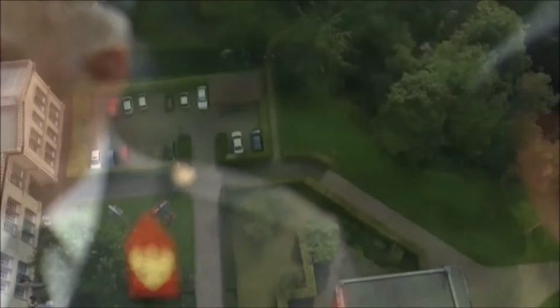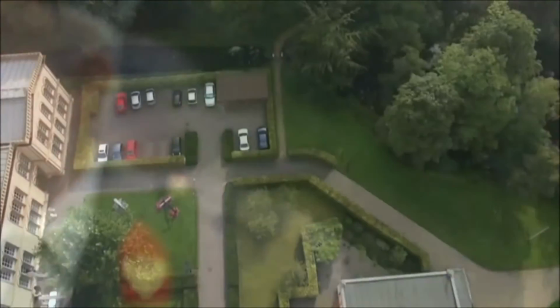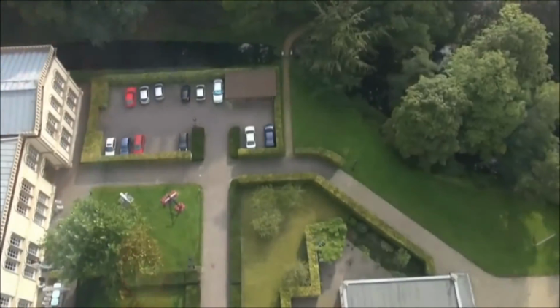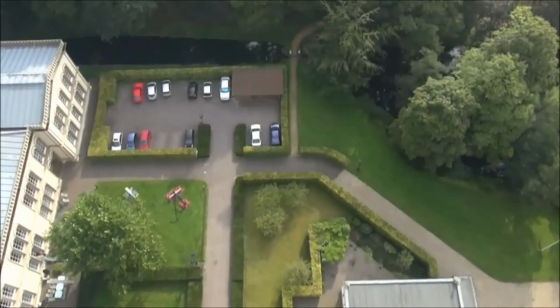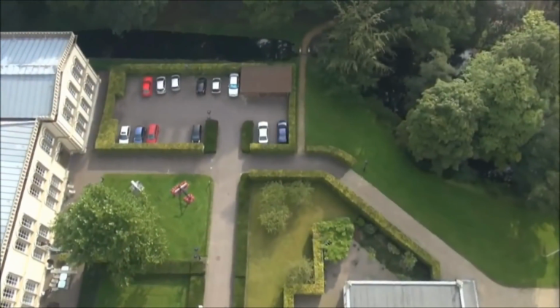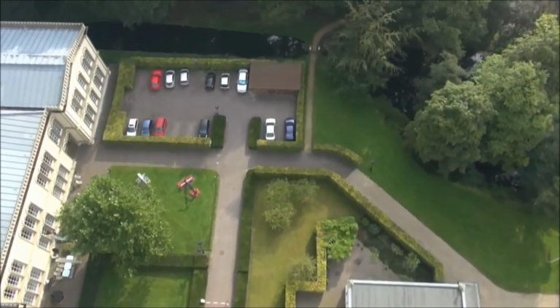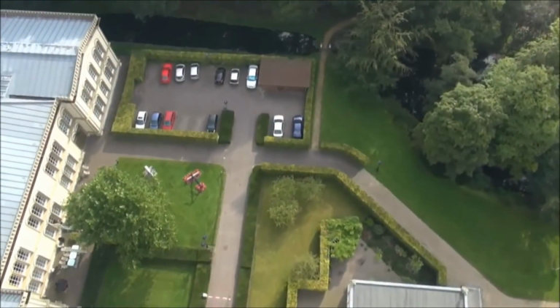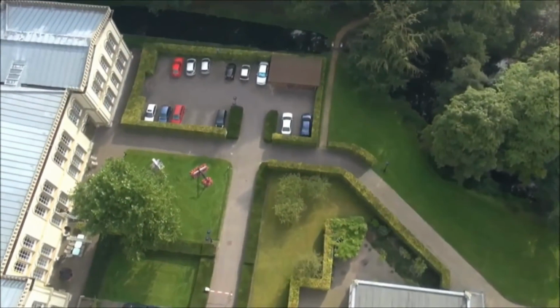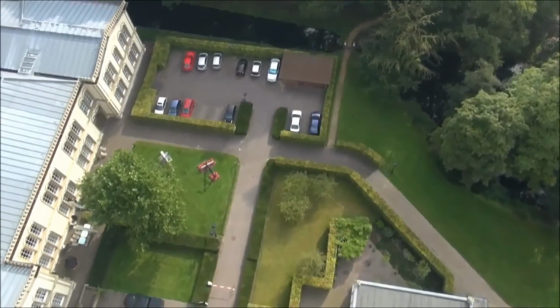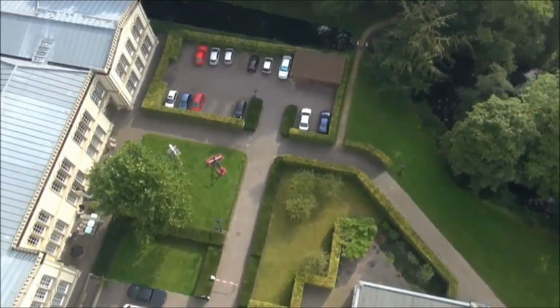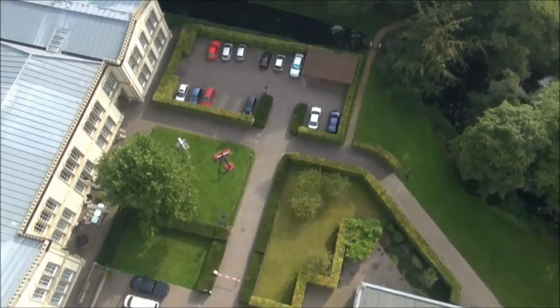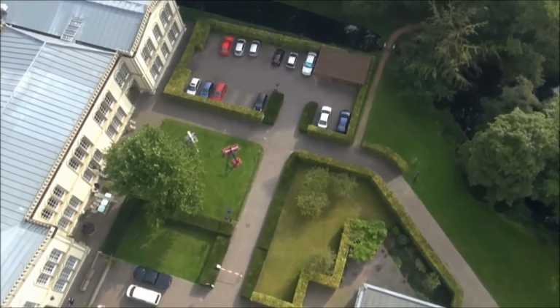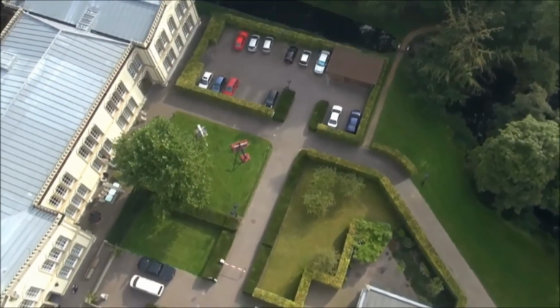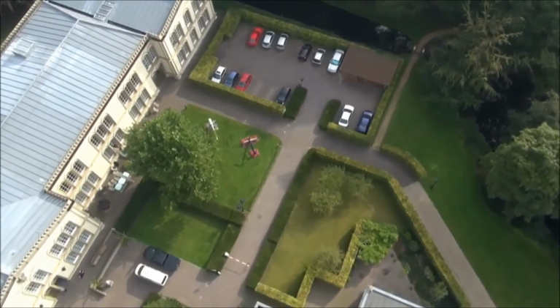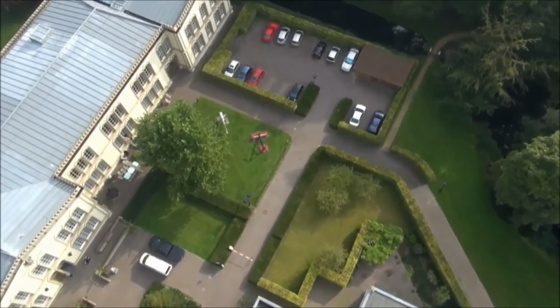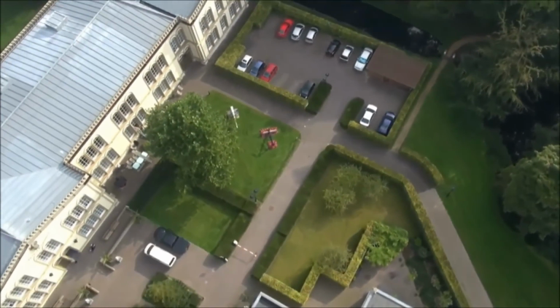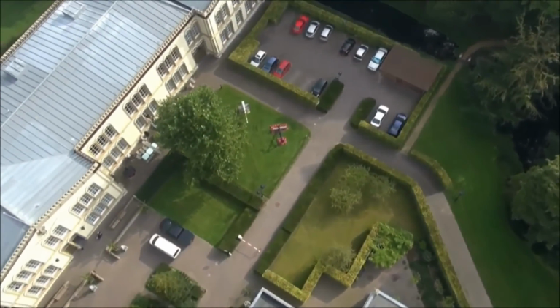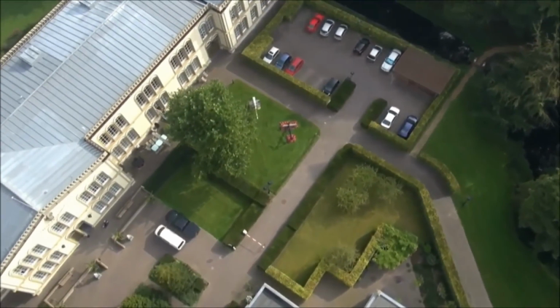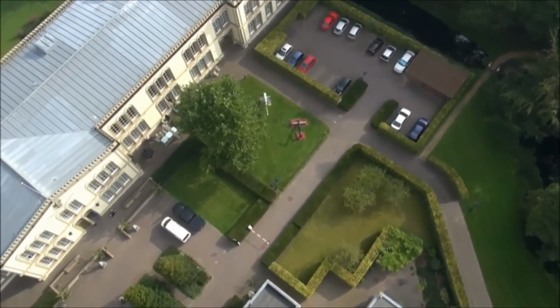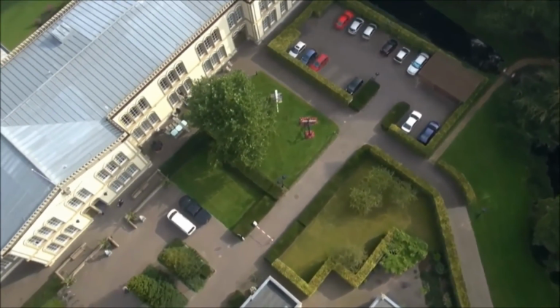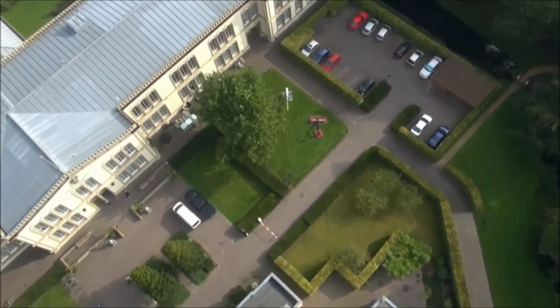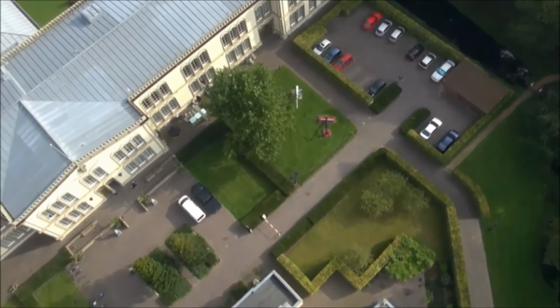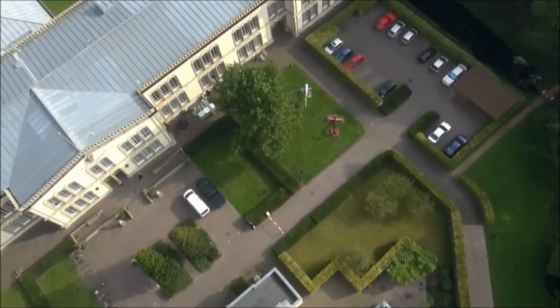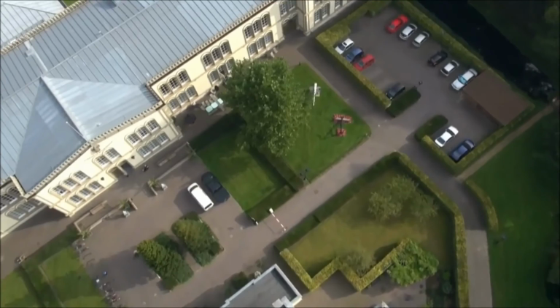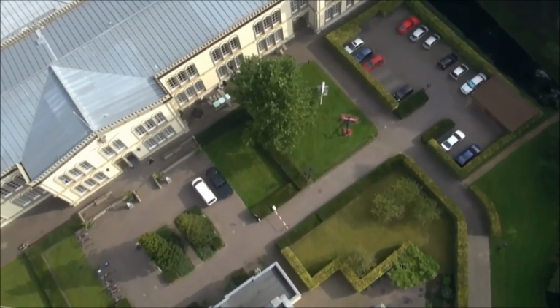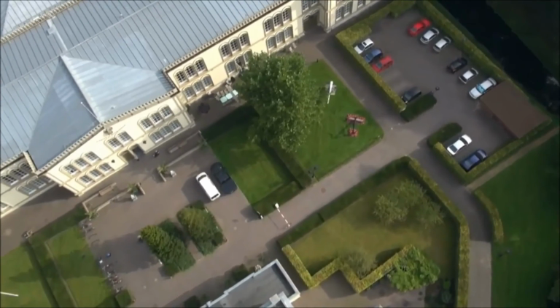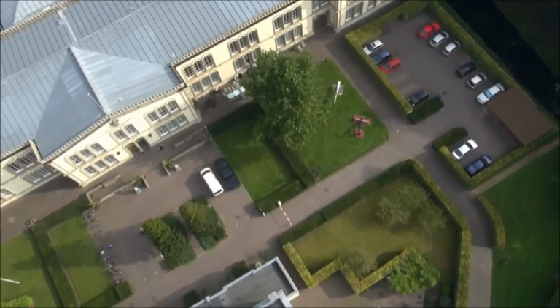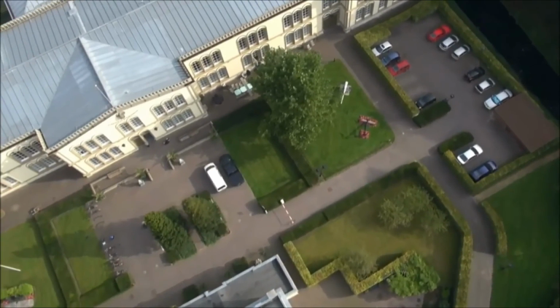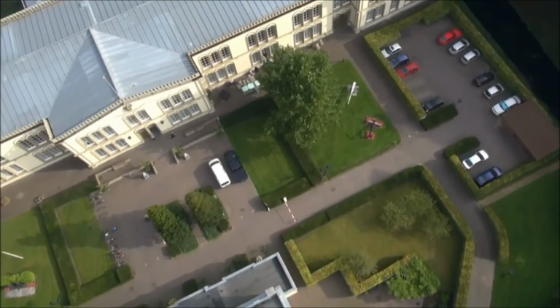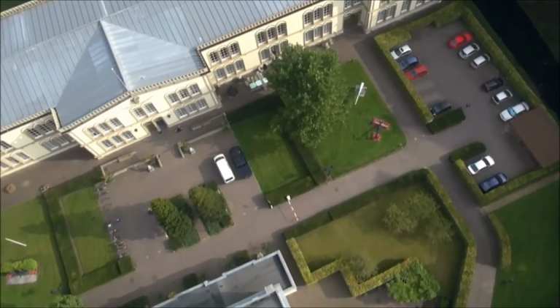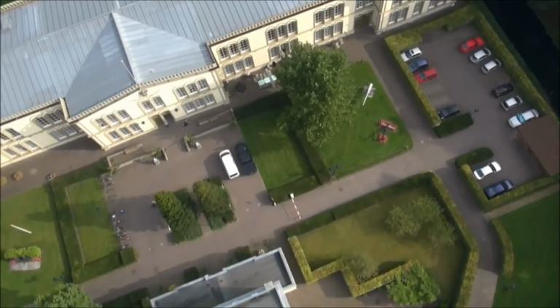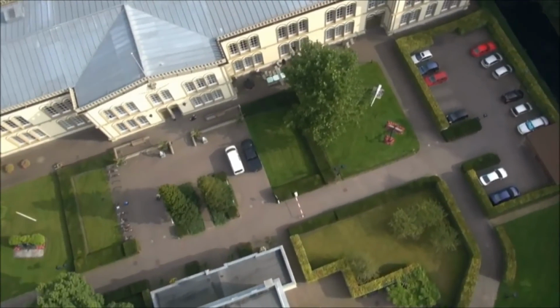Bronbeek — home to Dutch veterans and the place where Dutch colonial heritage is kept alive. A place of national importance.